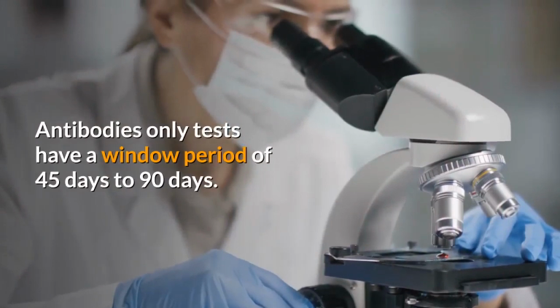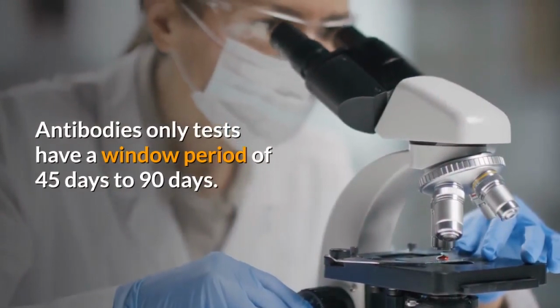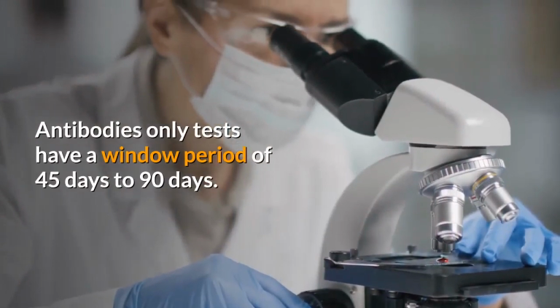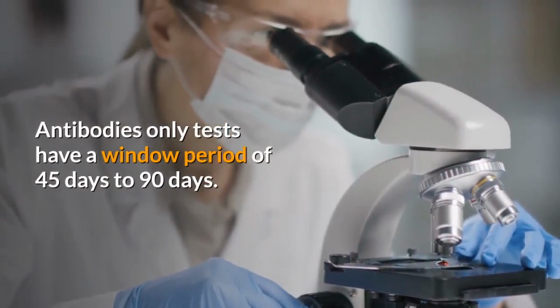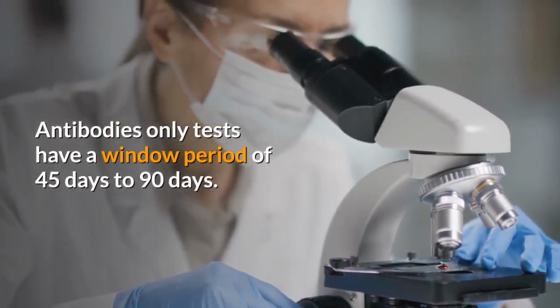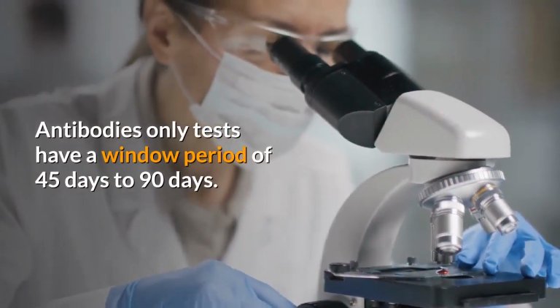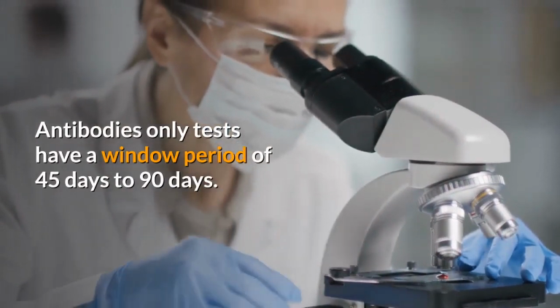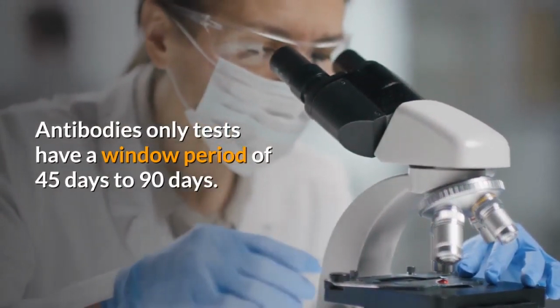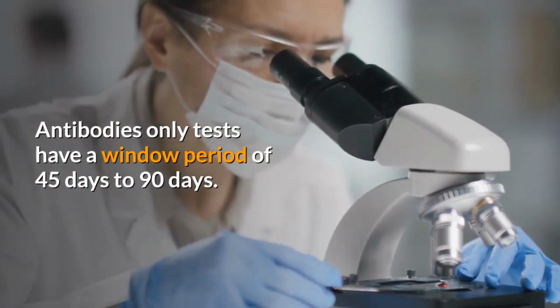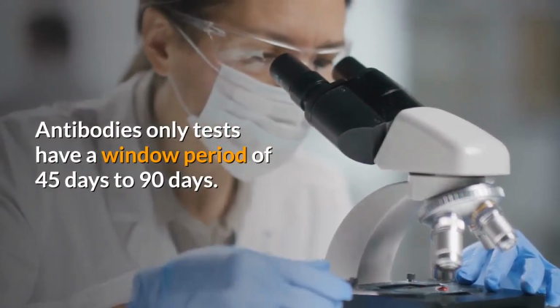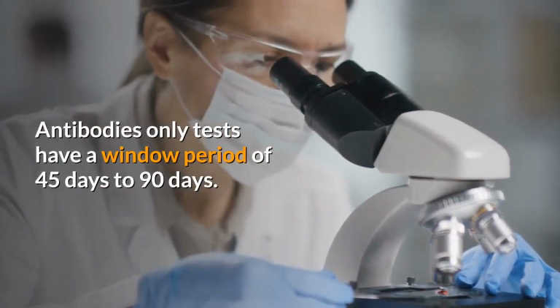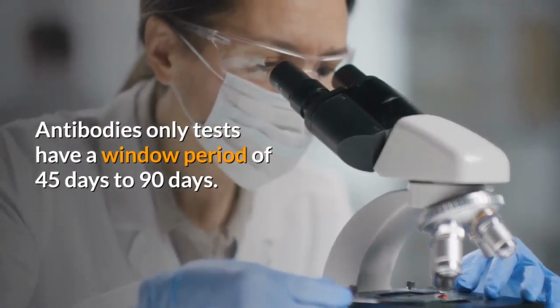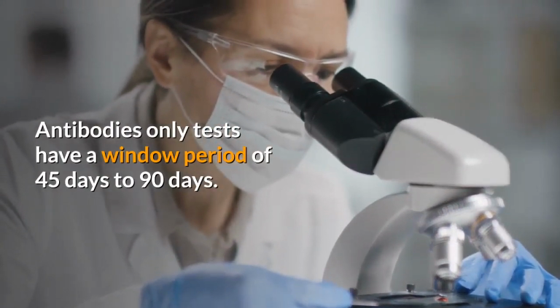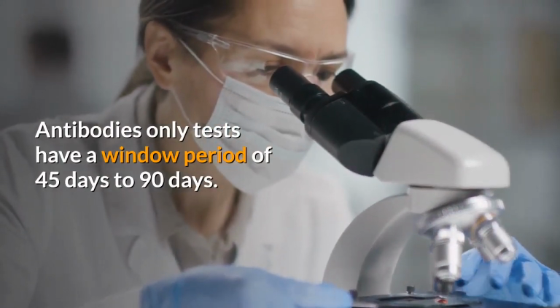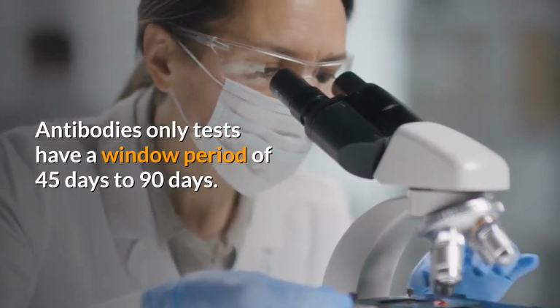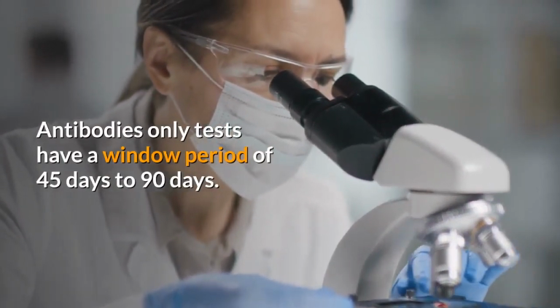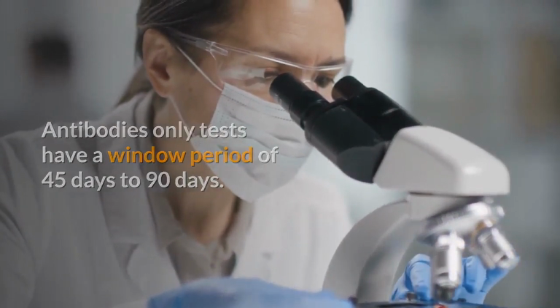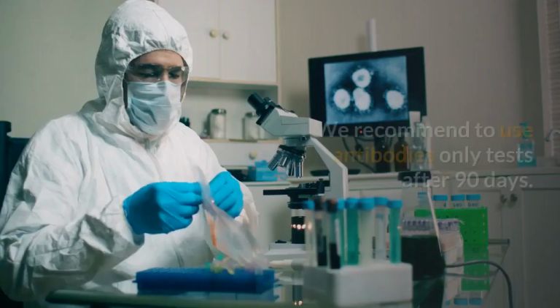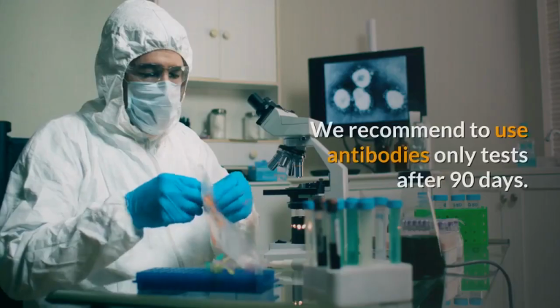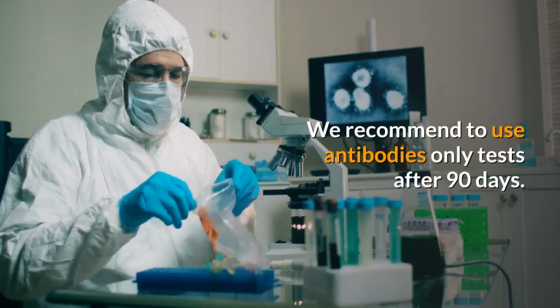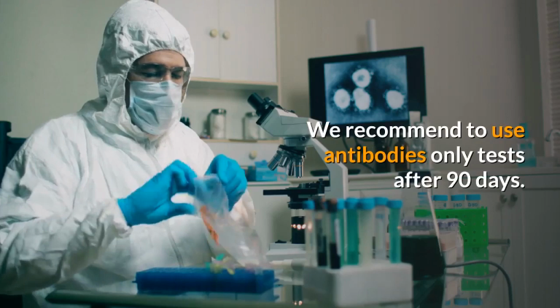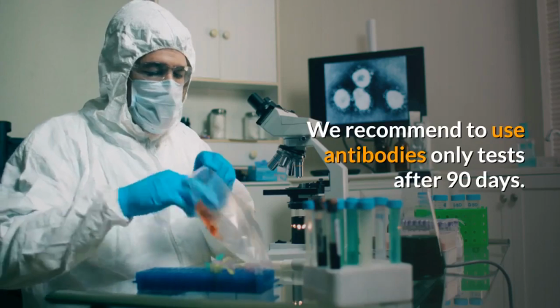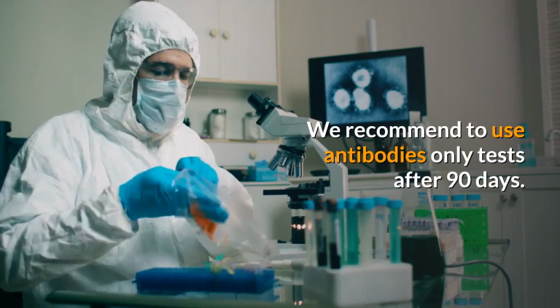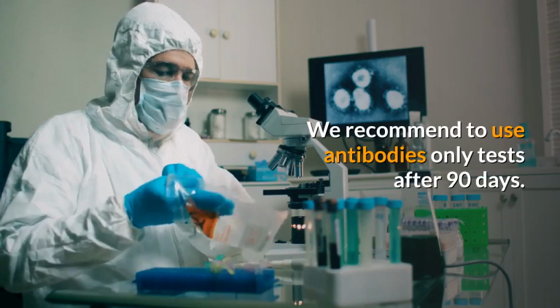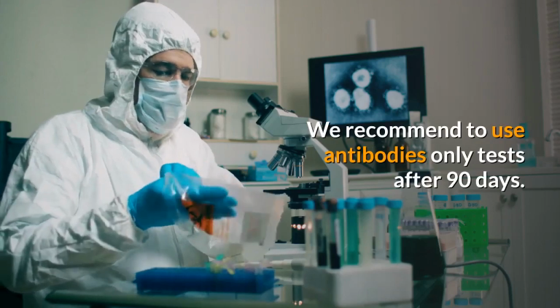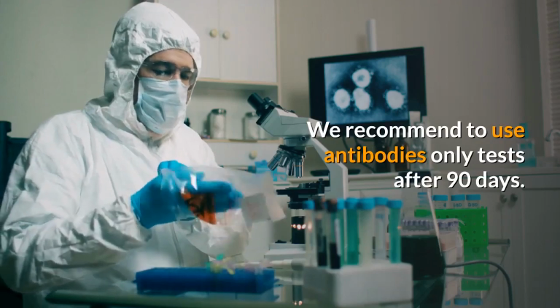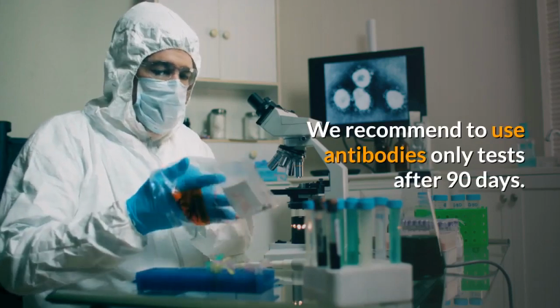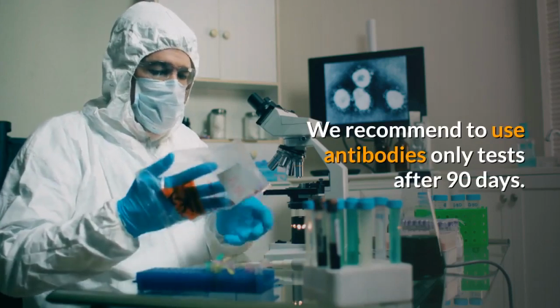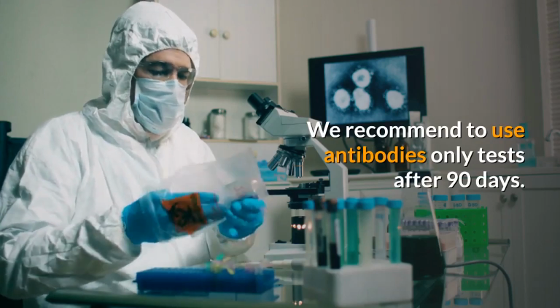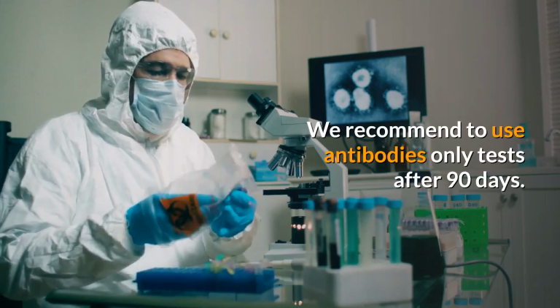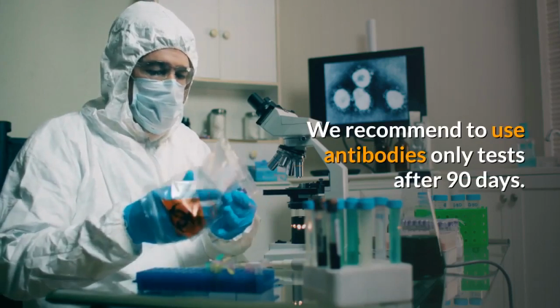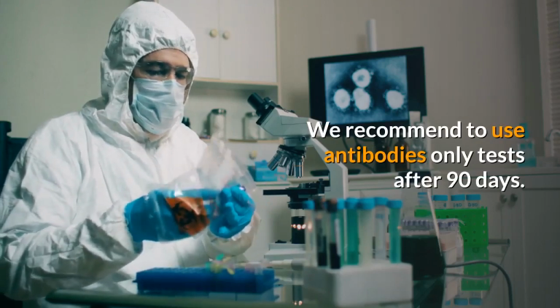Antibody-only tests have a window period of 45 days to 90 days. We recommend using antibody-only tests after 90 days.